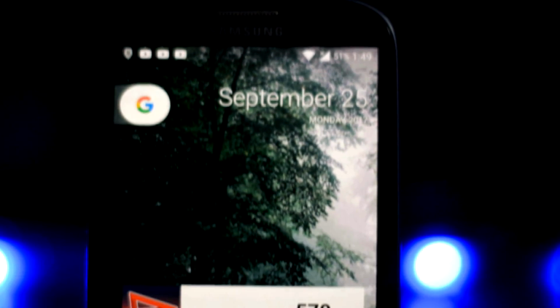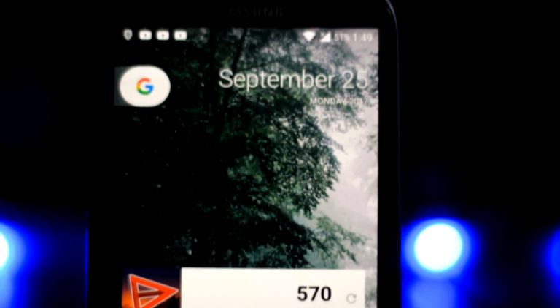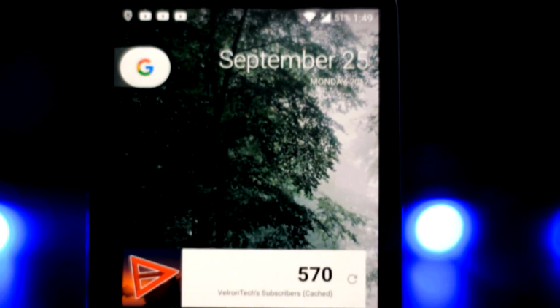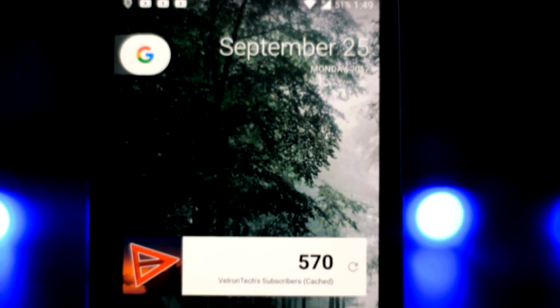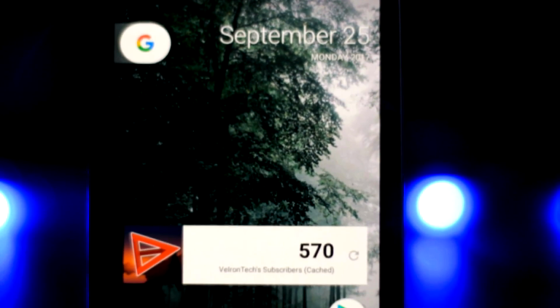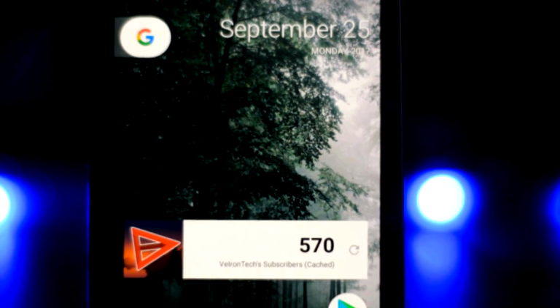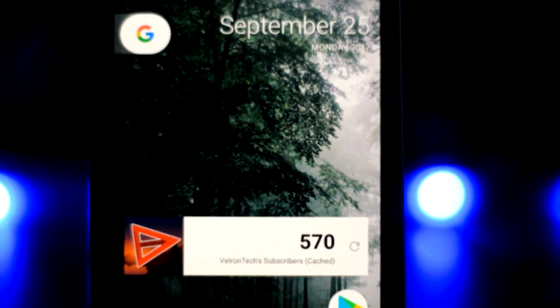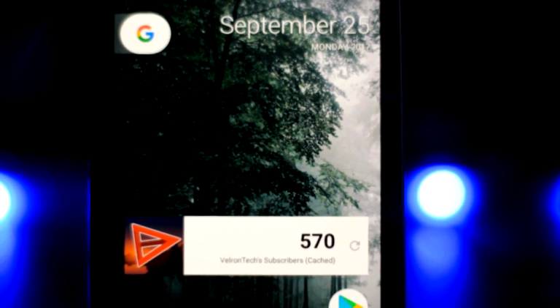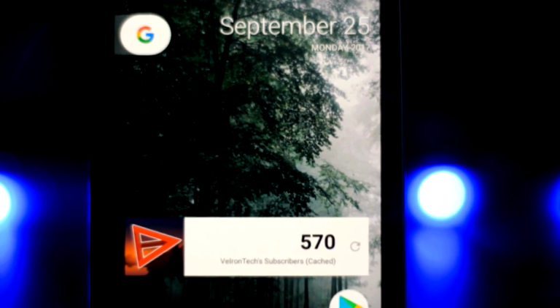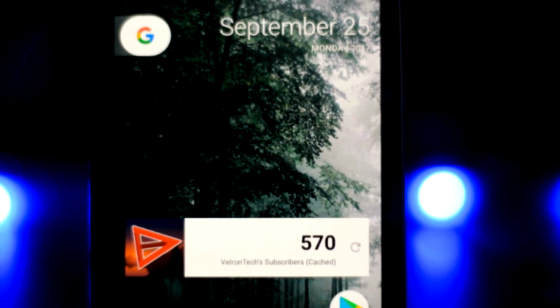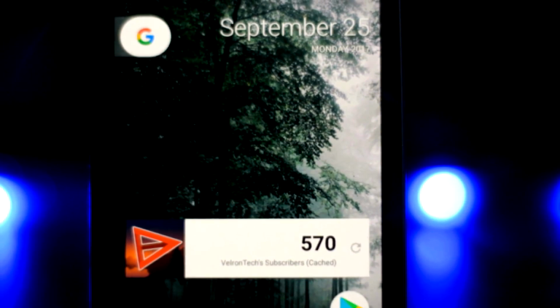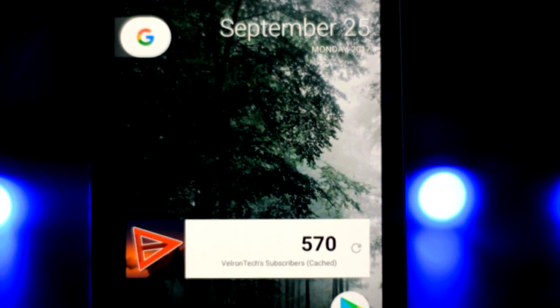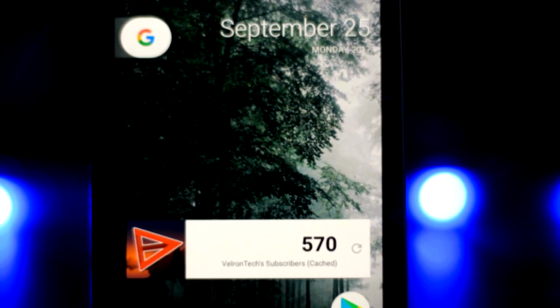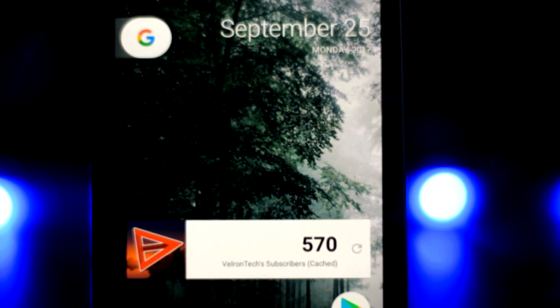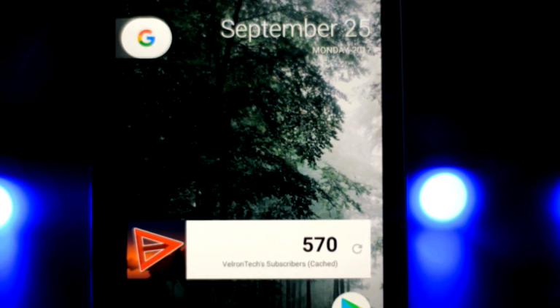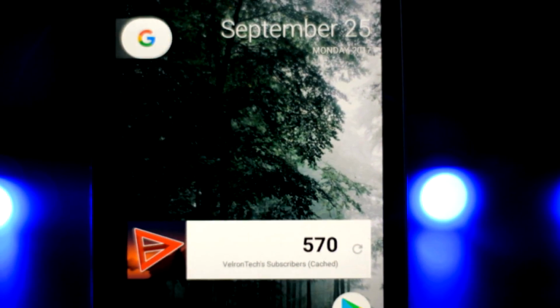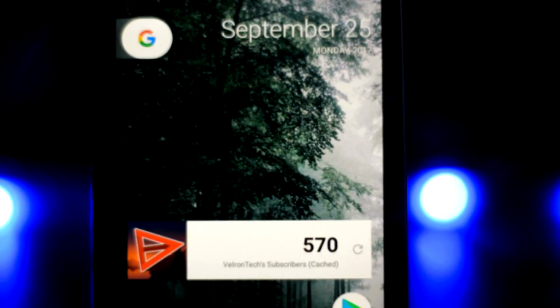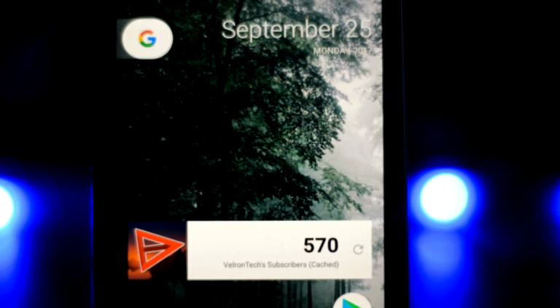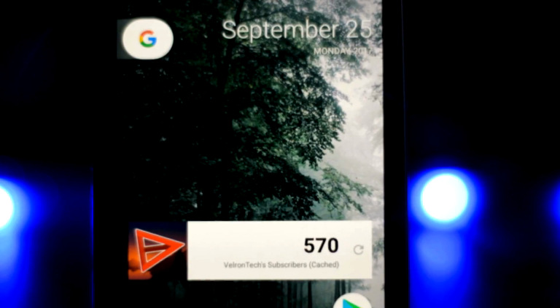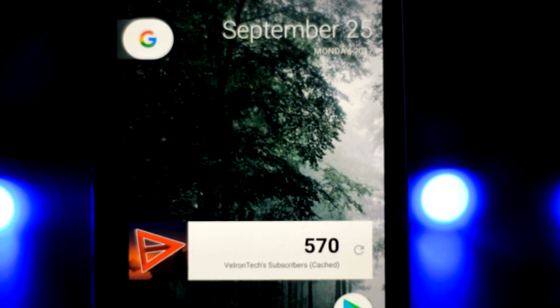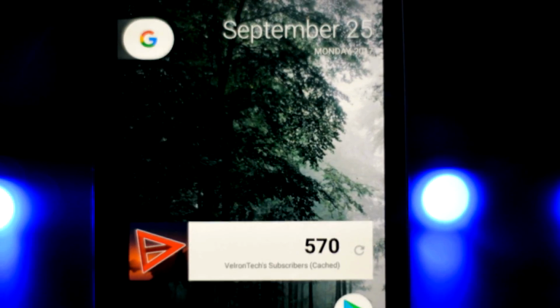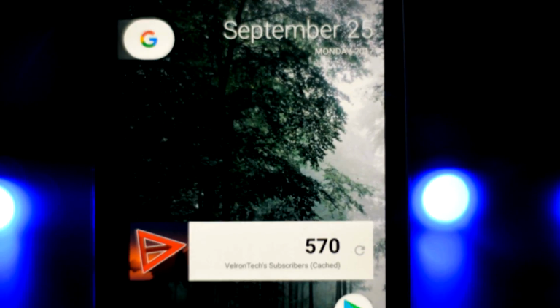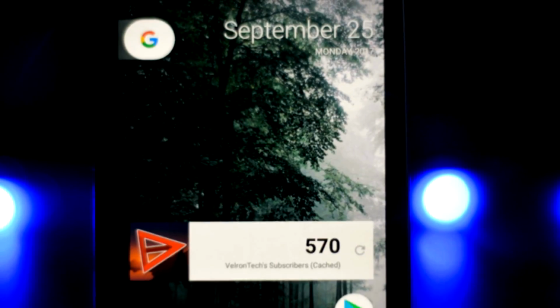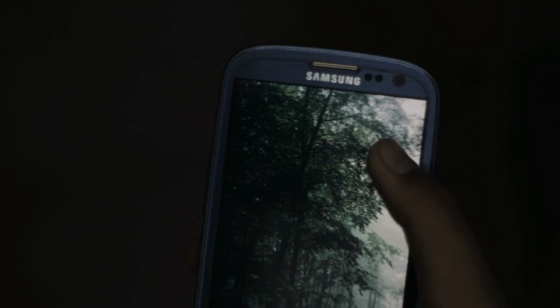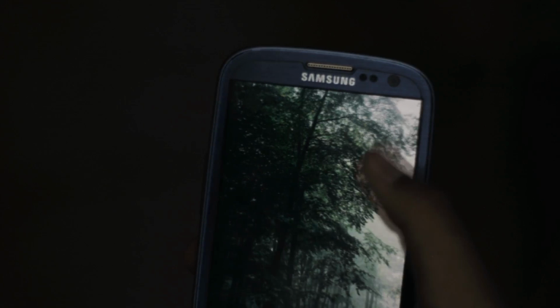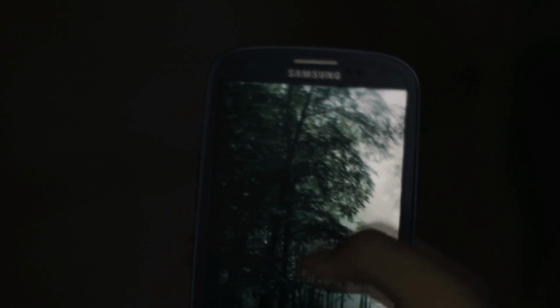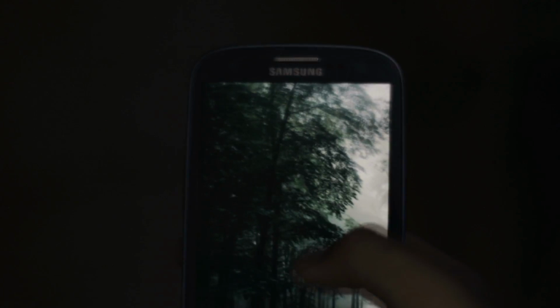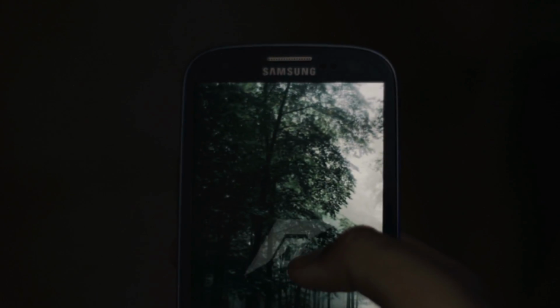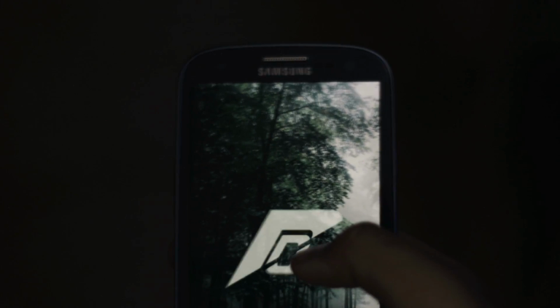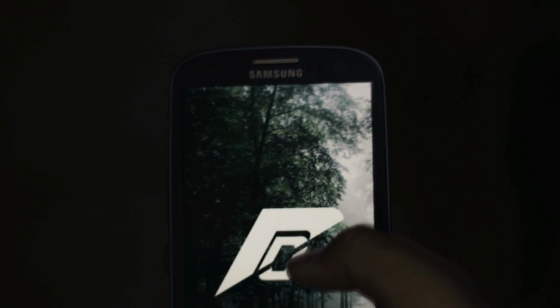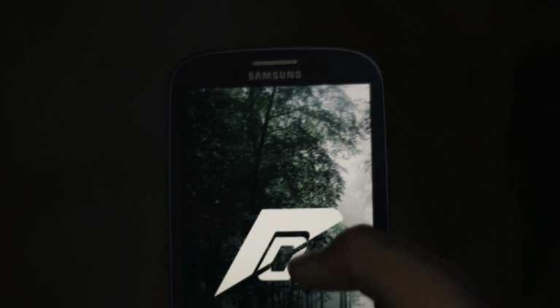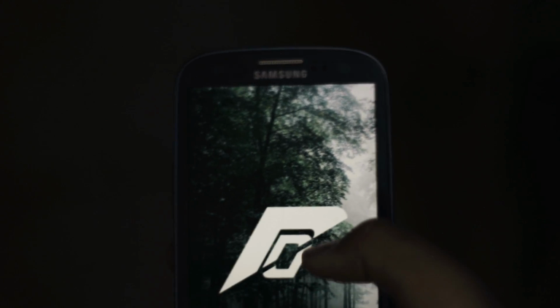Hey everybody, Bullron Tech here, and today I am going to give my first impressions of the Resurrection Remix ROM for the Galaxy S3.